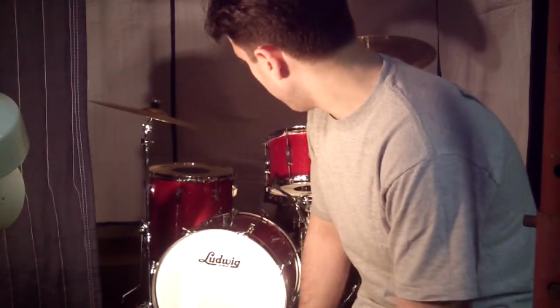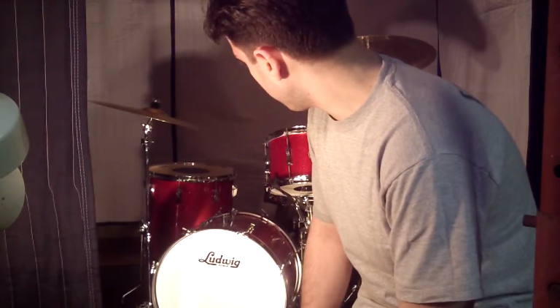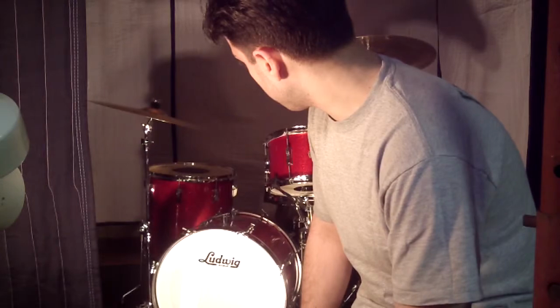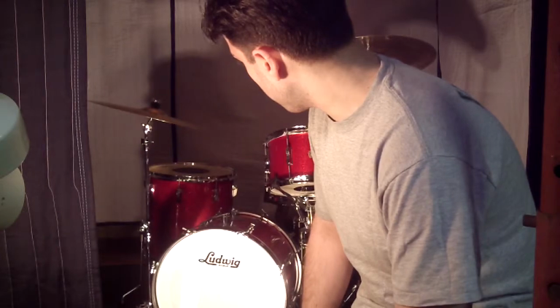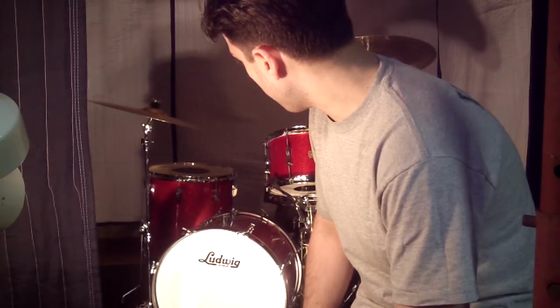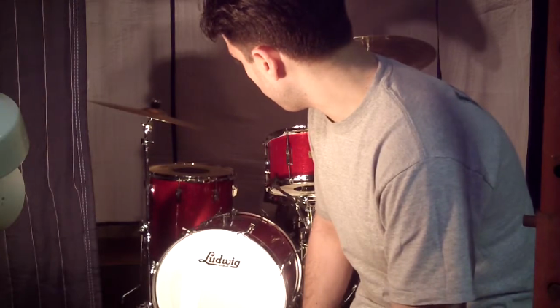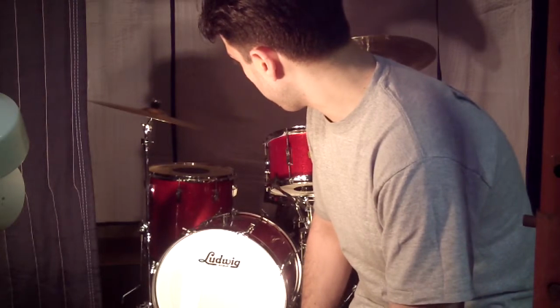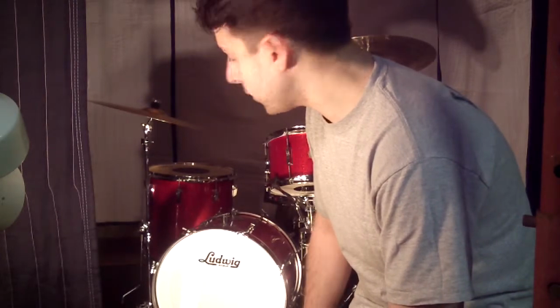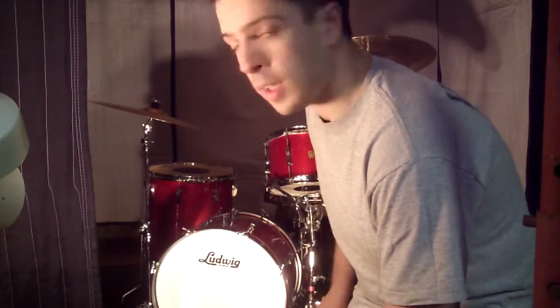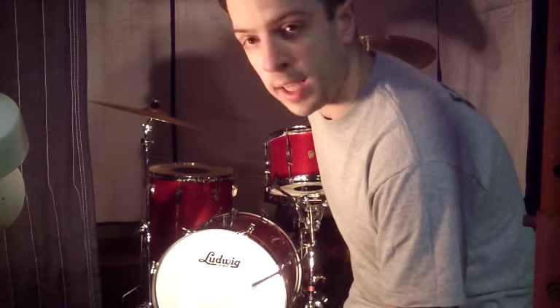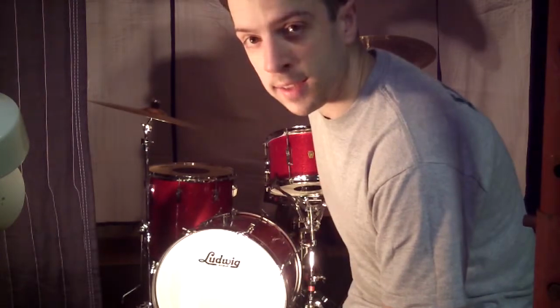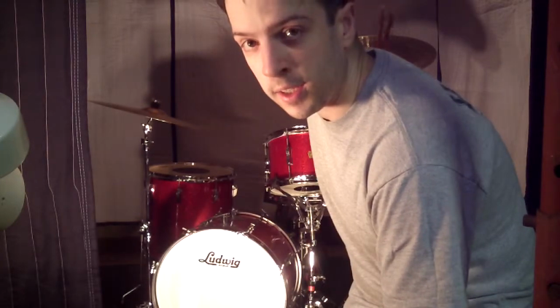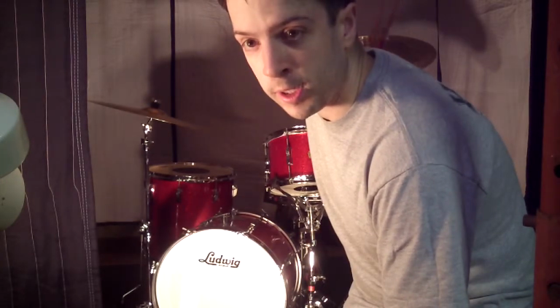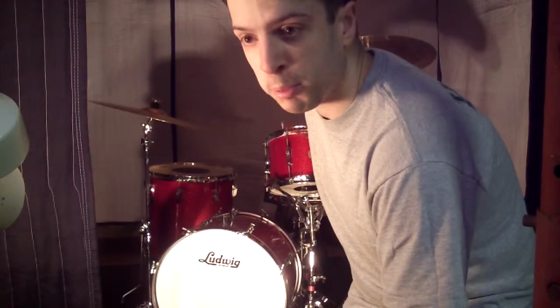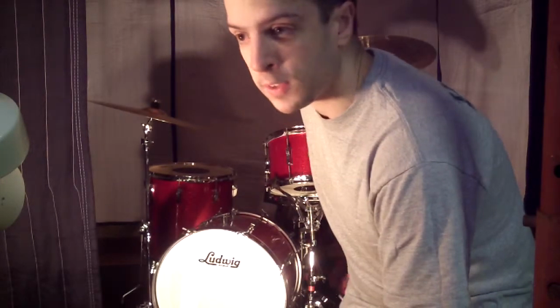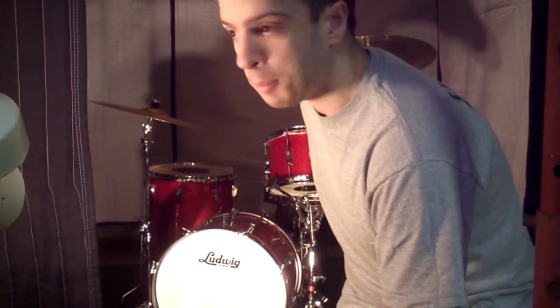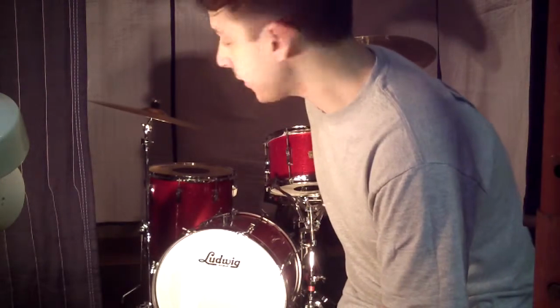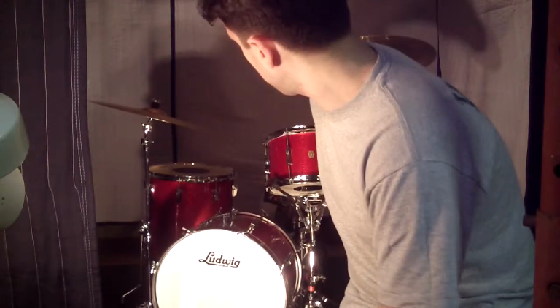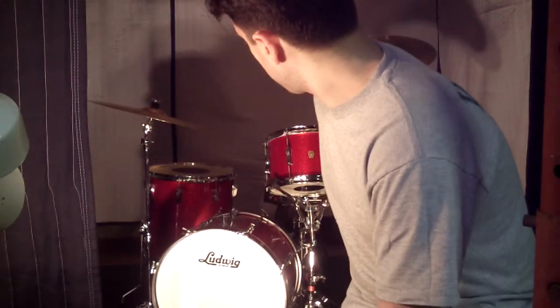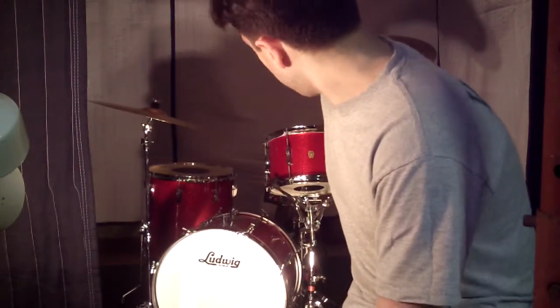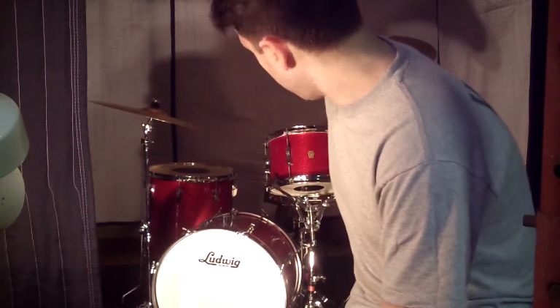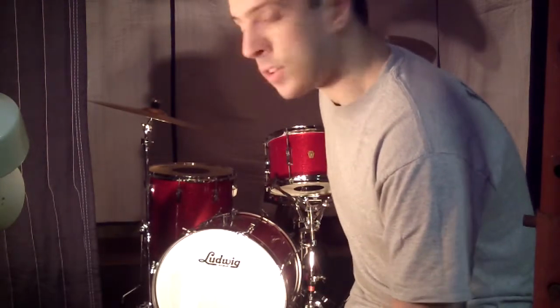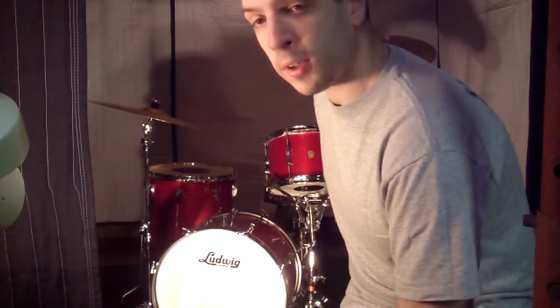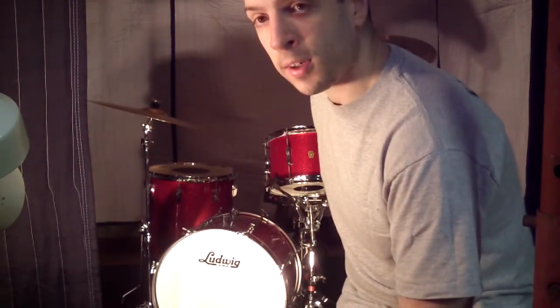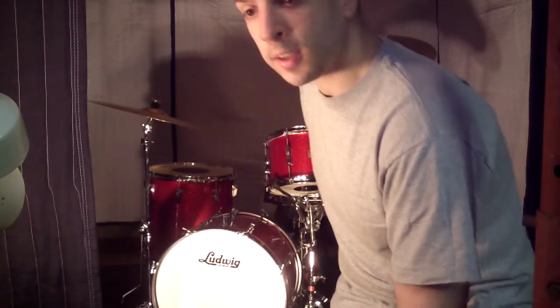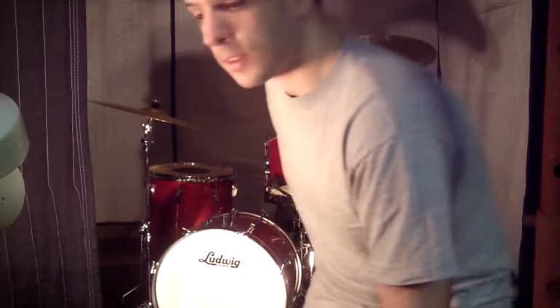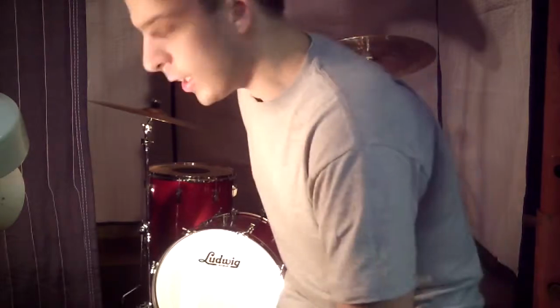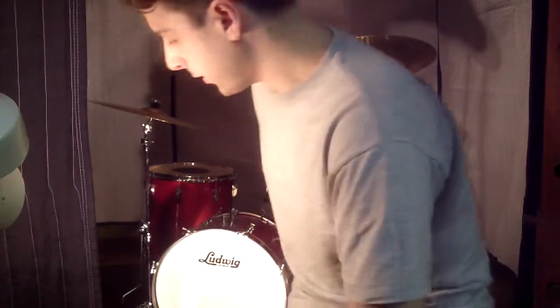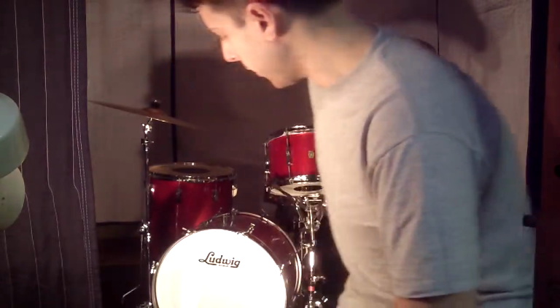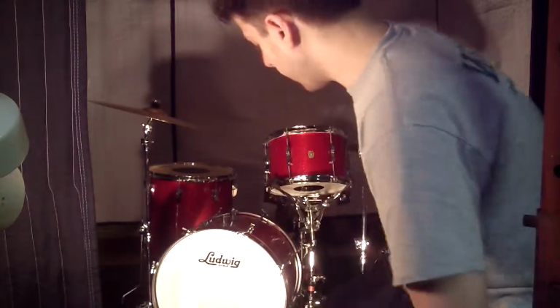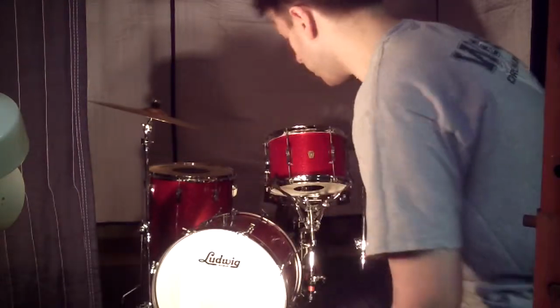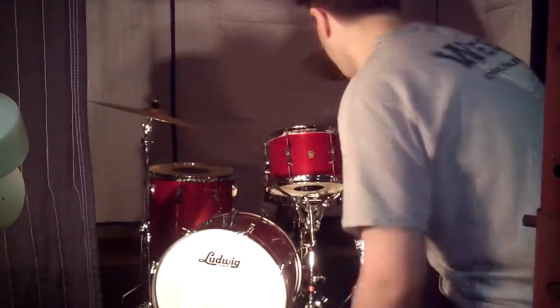For the demo purposes, I've got Dream Bliss cymbals and a Sonar snare, so here we go.